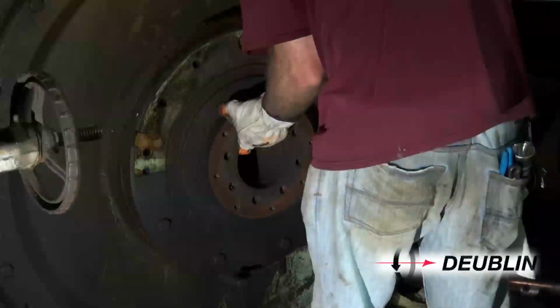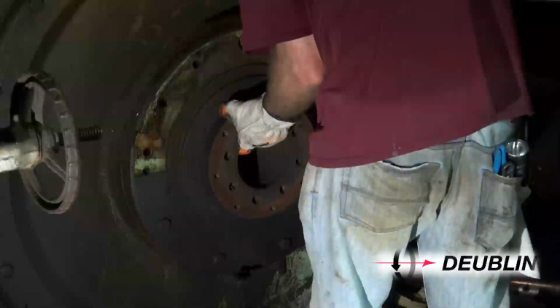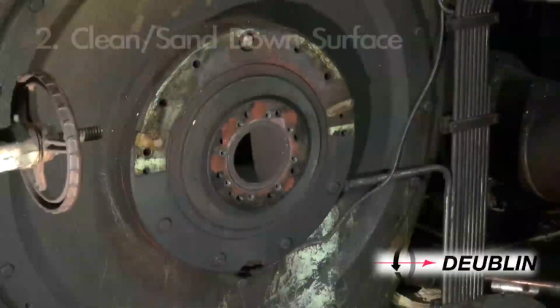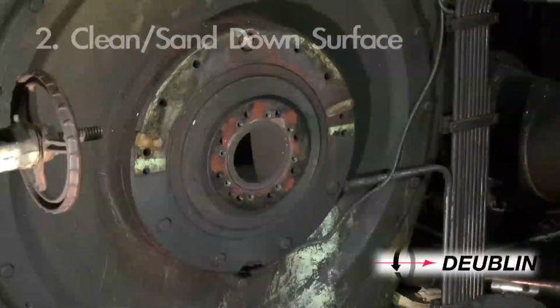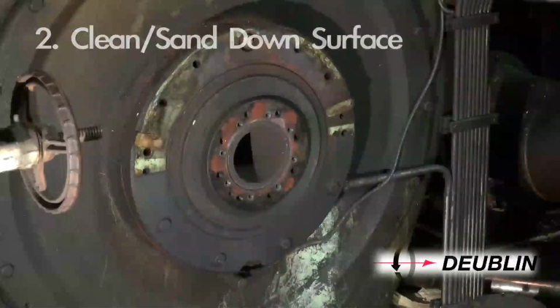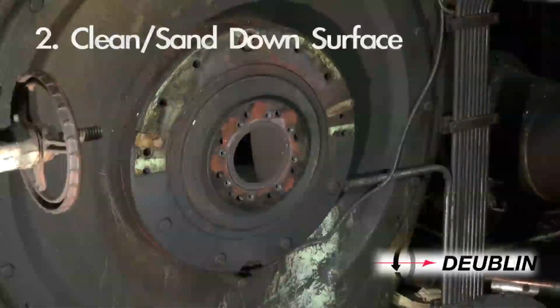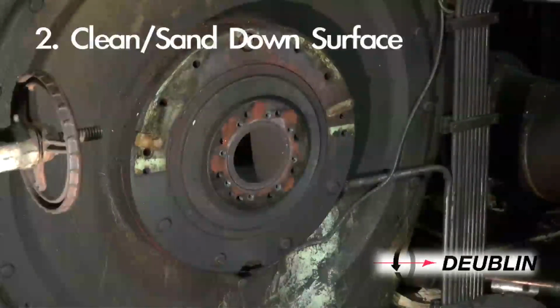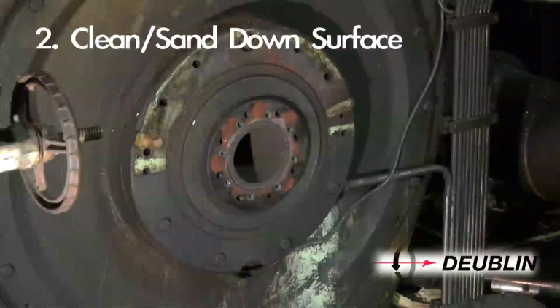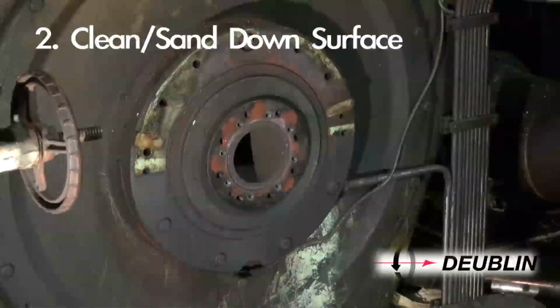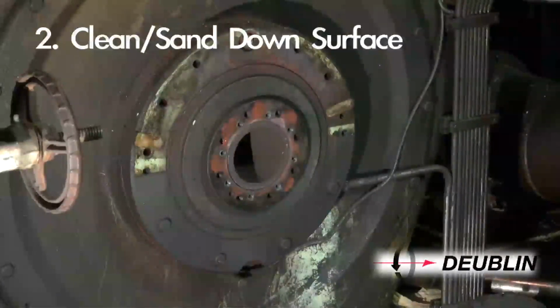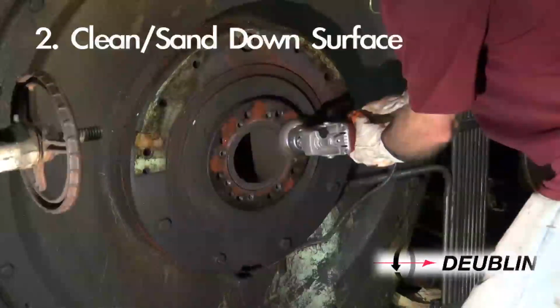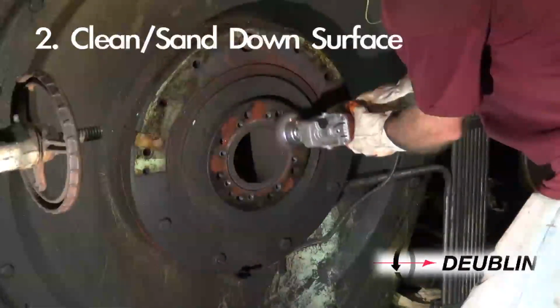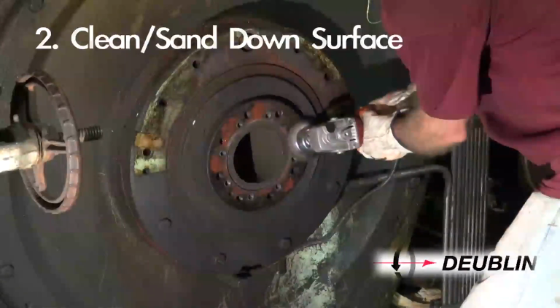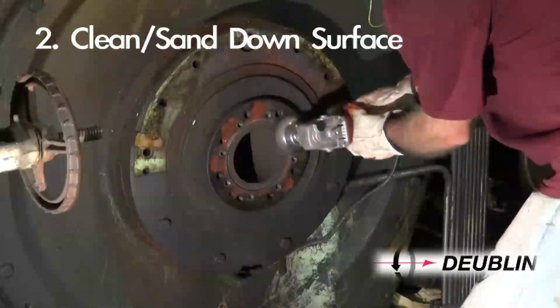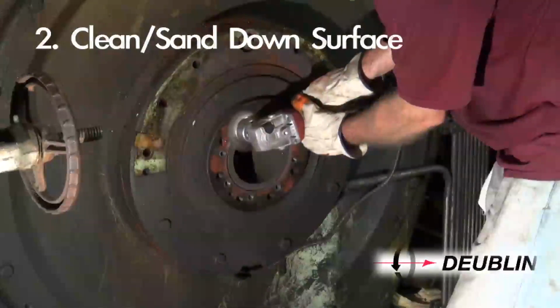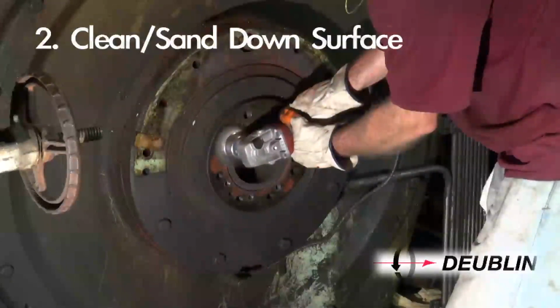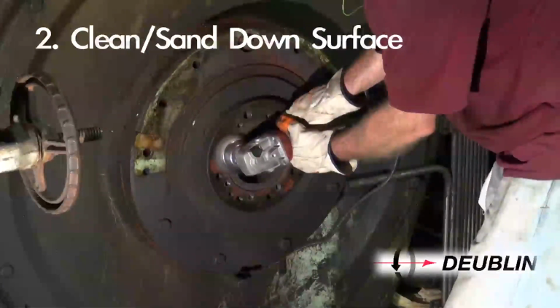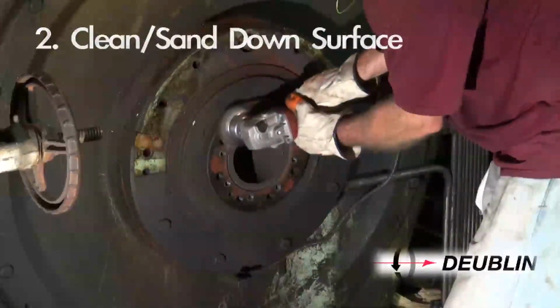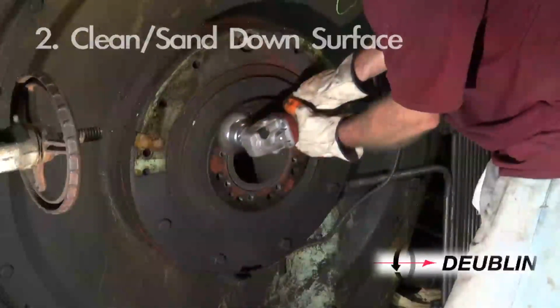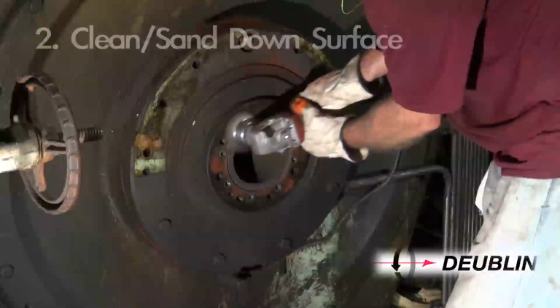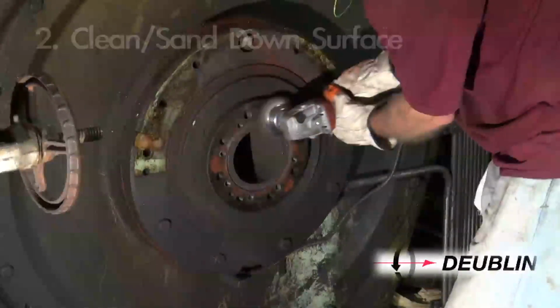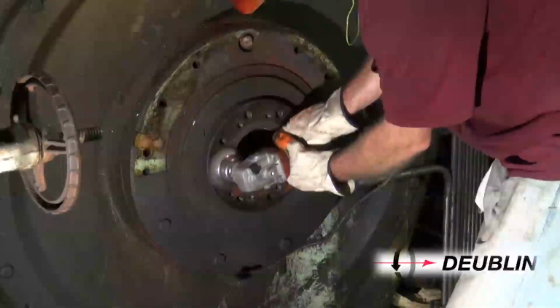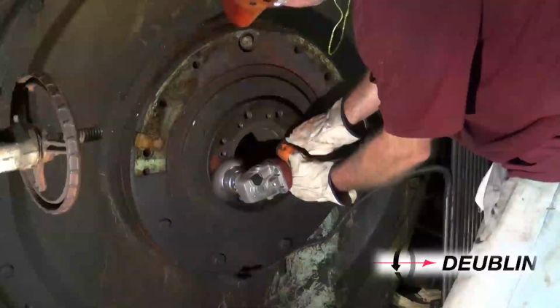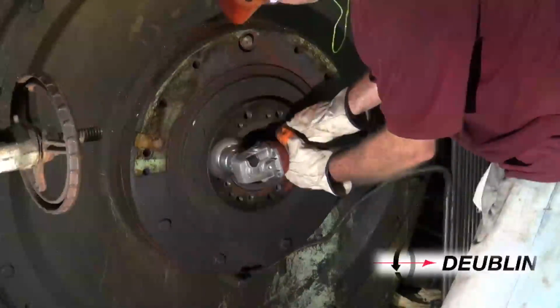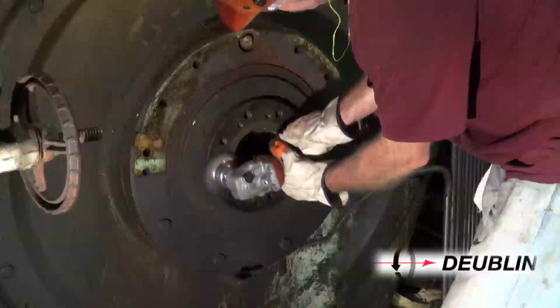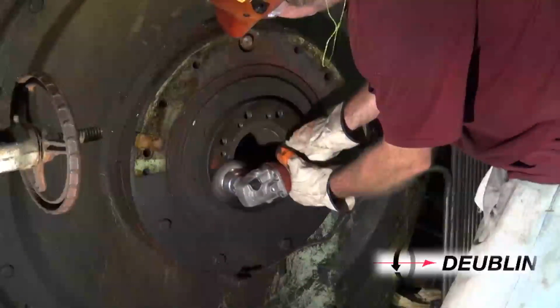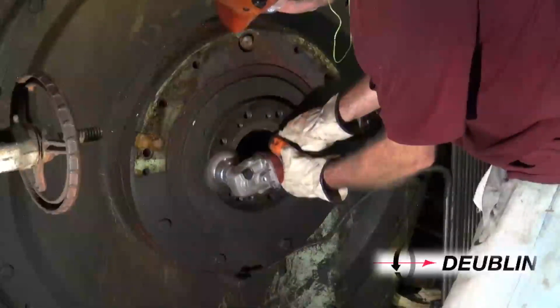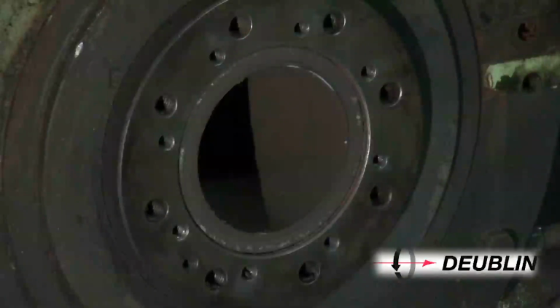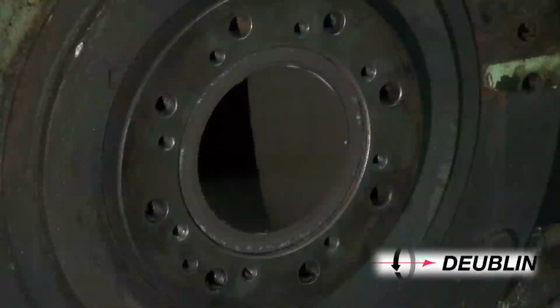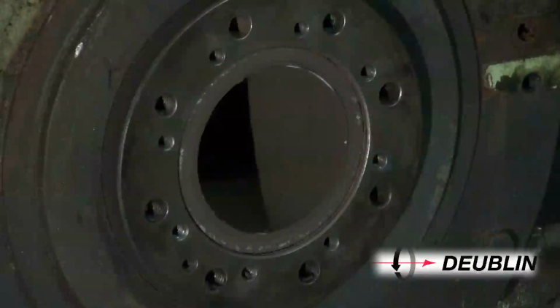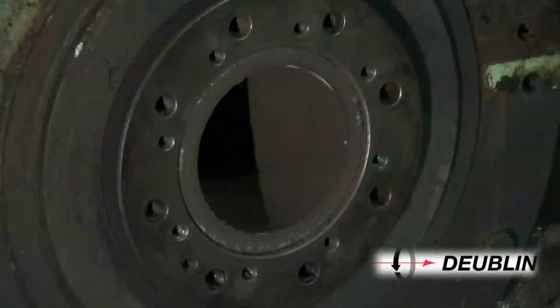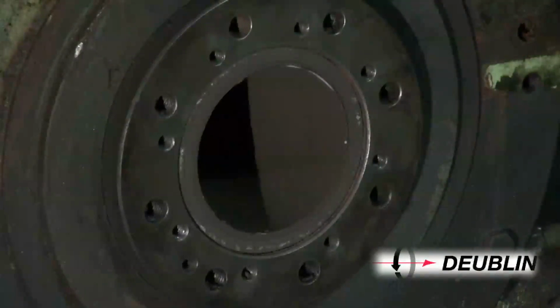Step 2: Clean all mounting surfaces of the dryer journal and bearing housing, removing any residual gasket material.